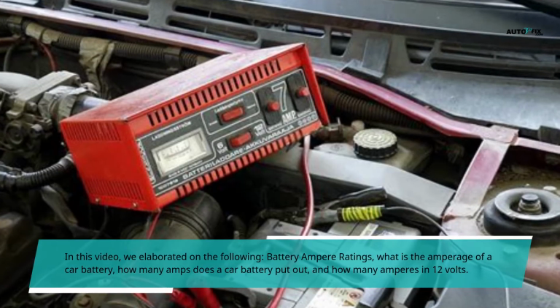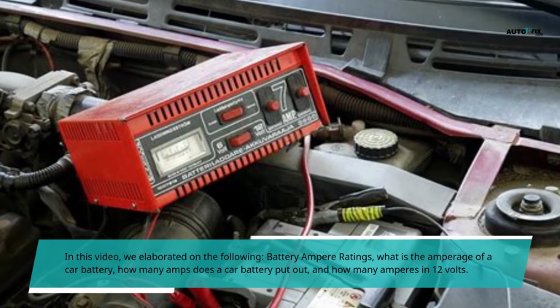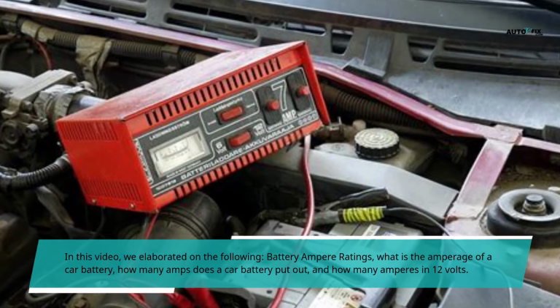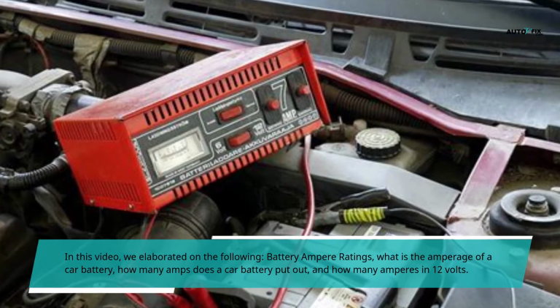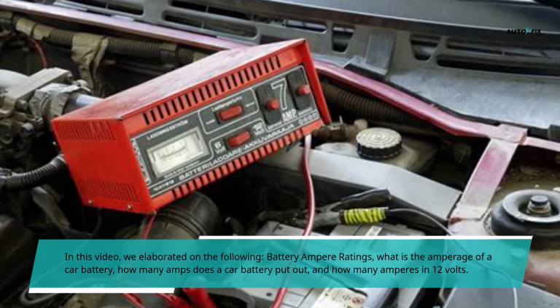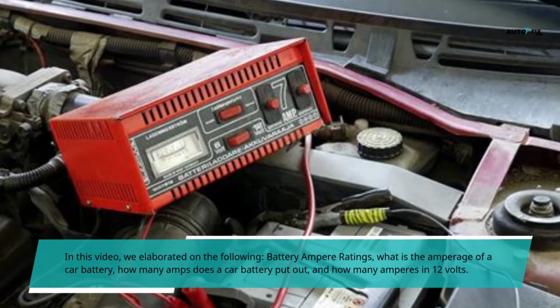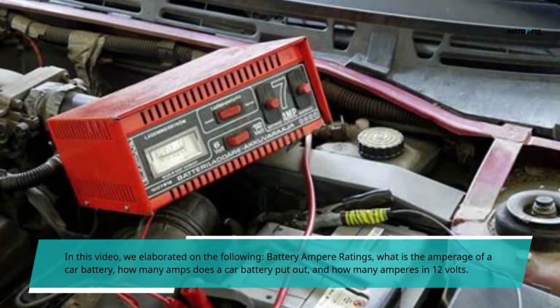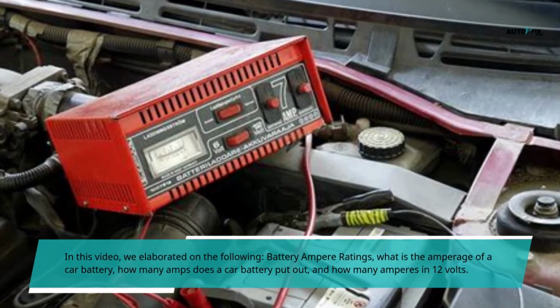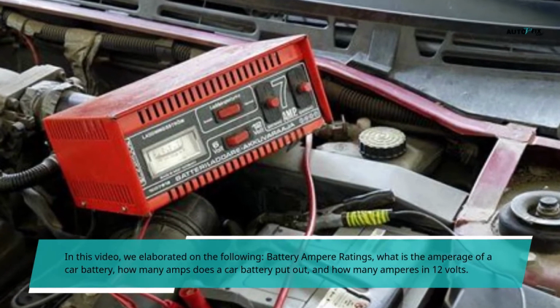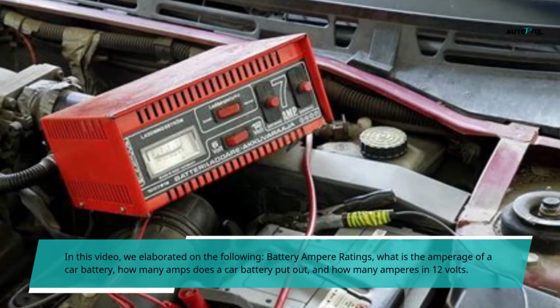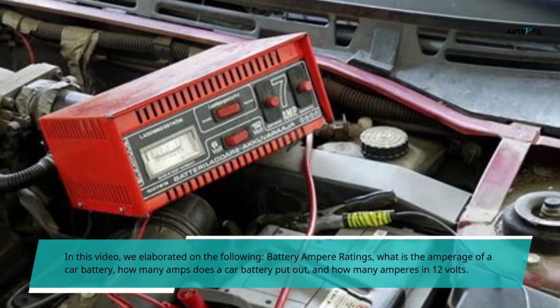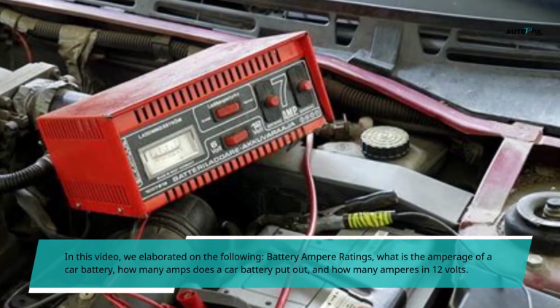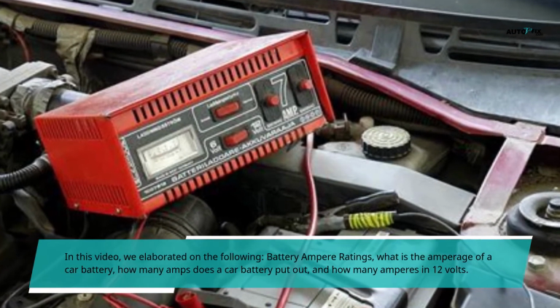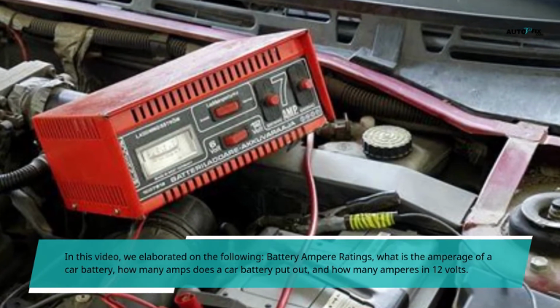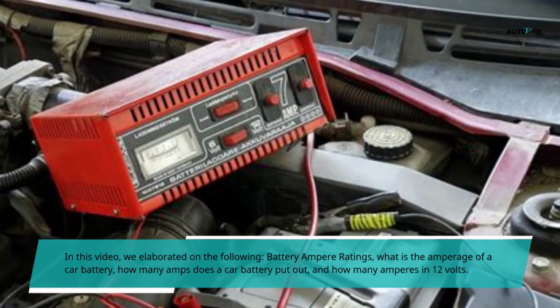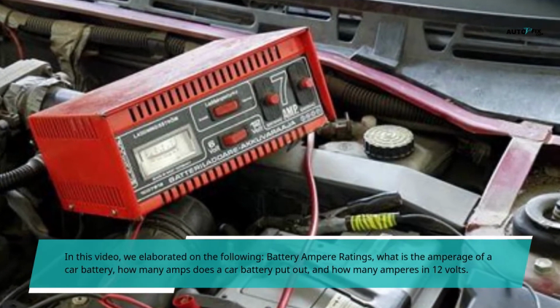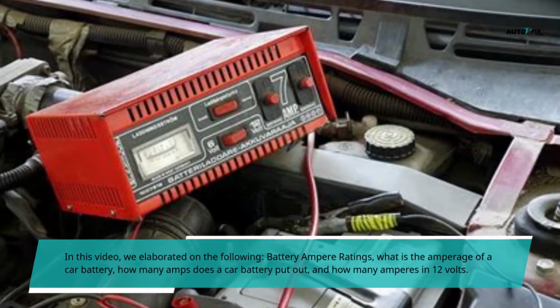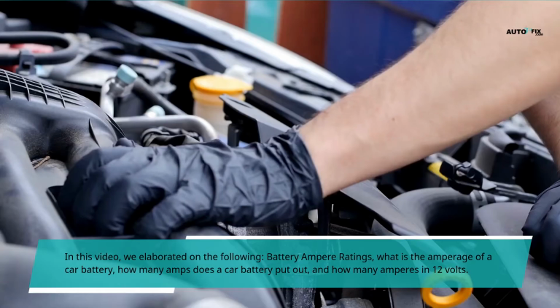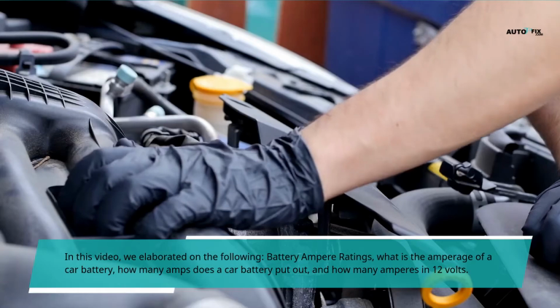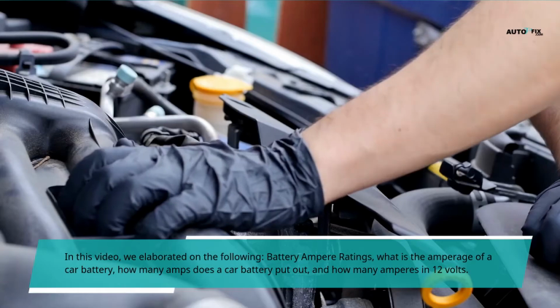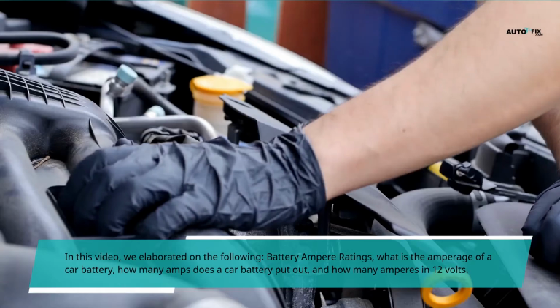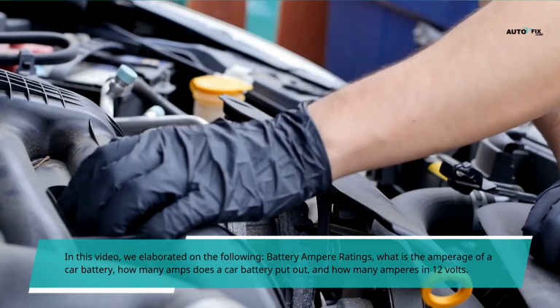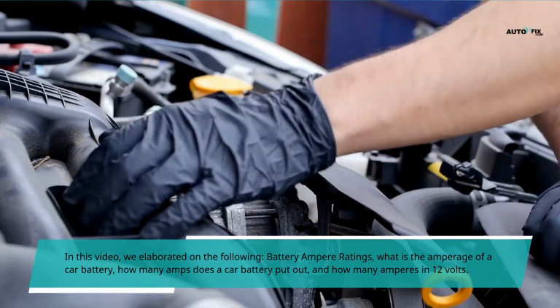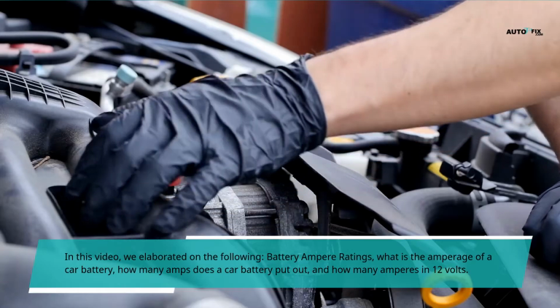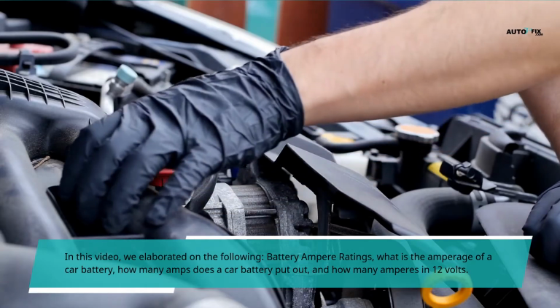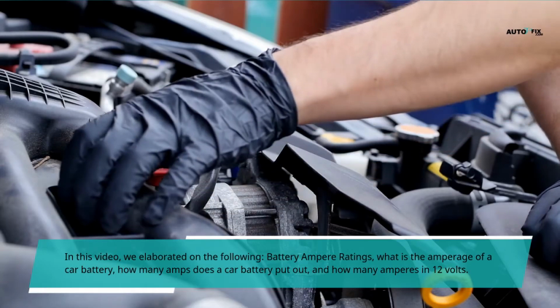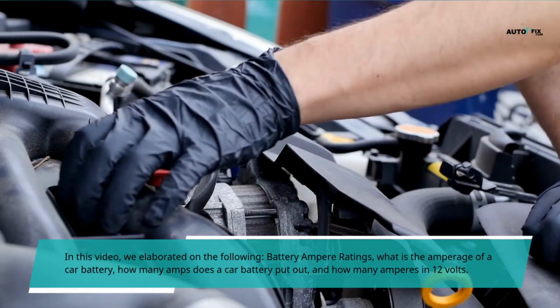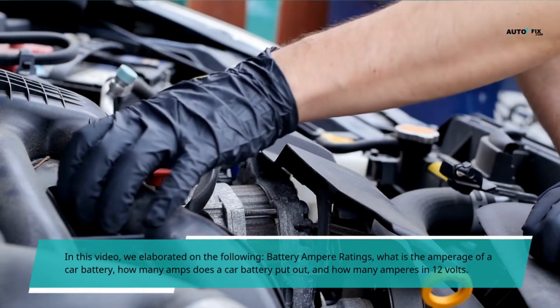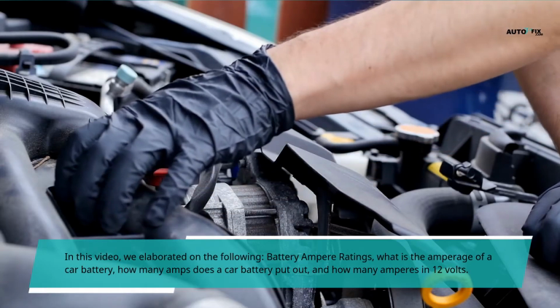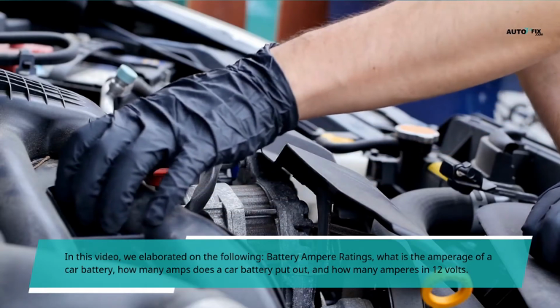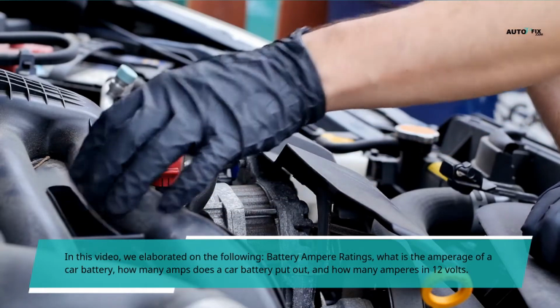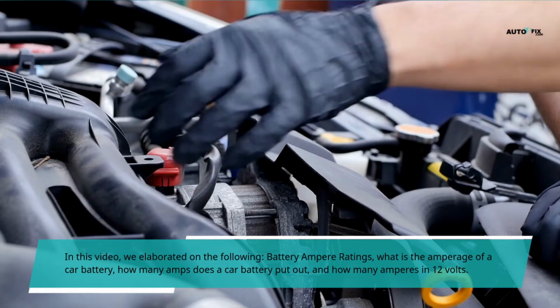In this video we elaborate on the following topics: battery ampere ratings, what is the amperage of a car battery, how many amps does a car battery put out, and how many amperes in 12 volts.